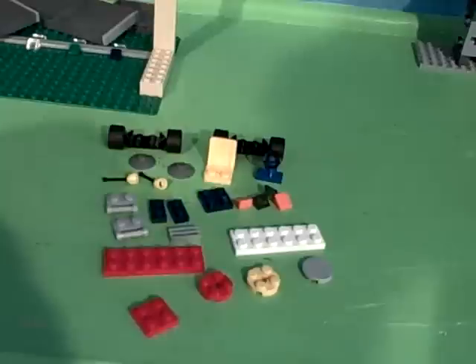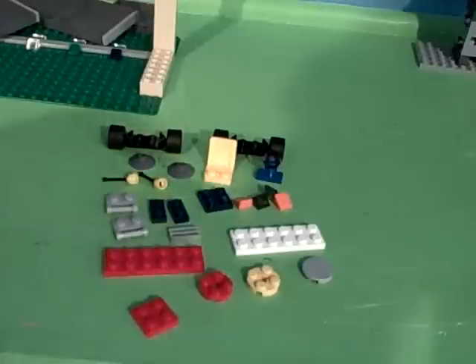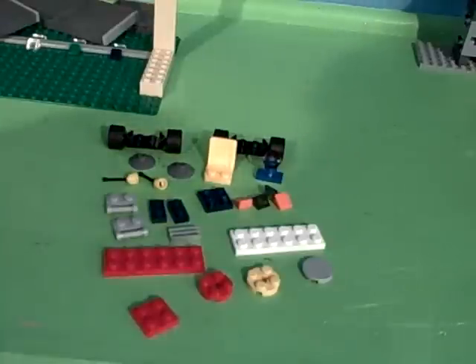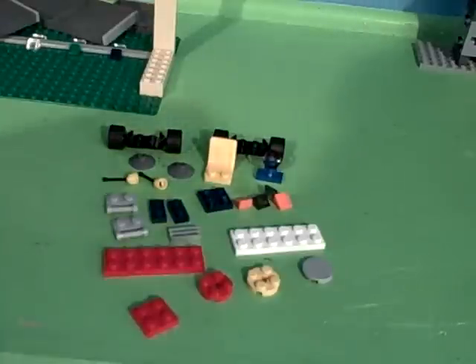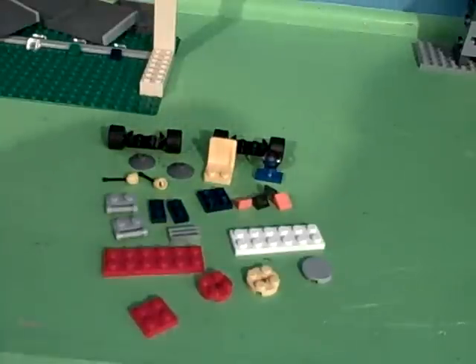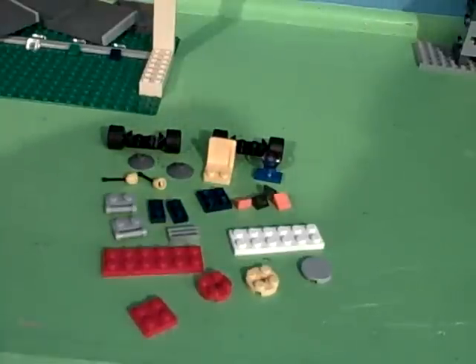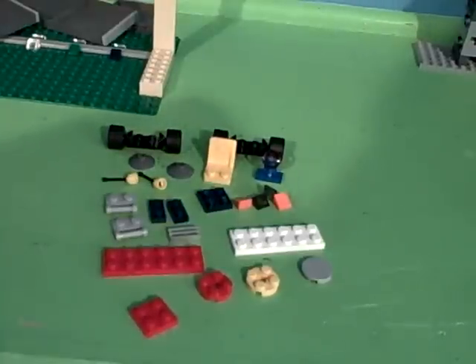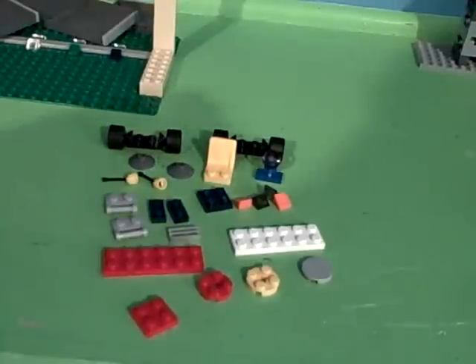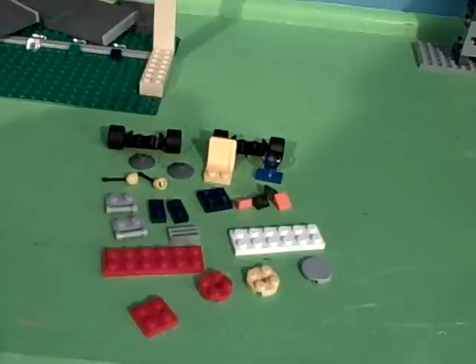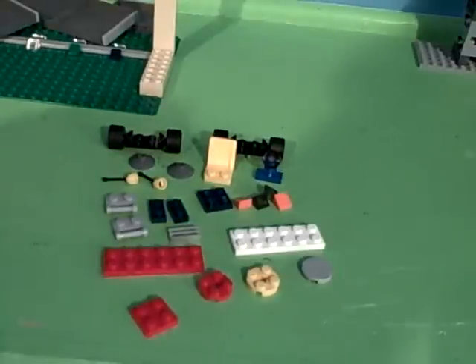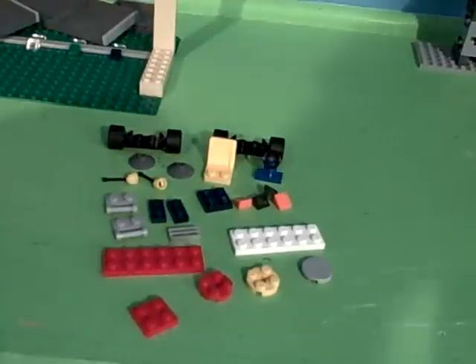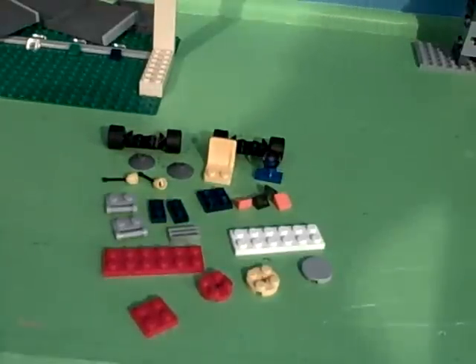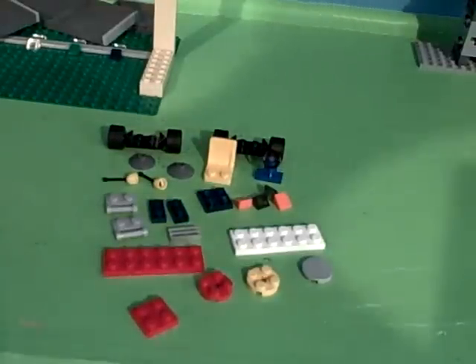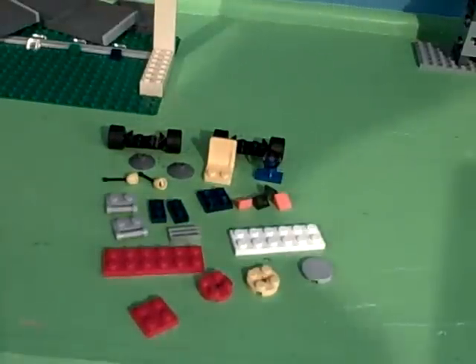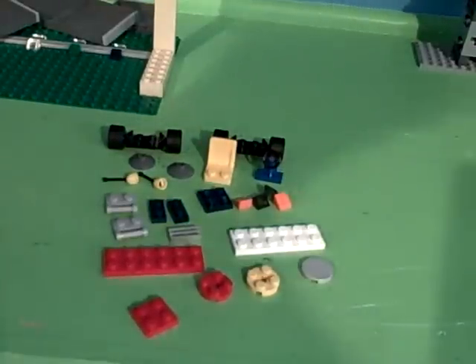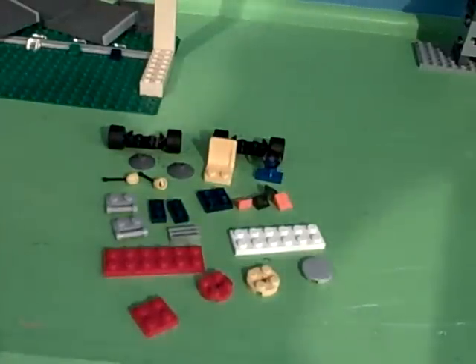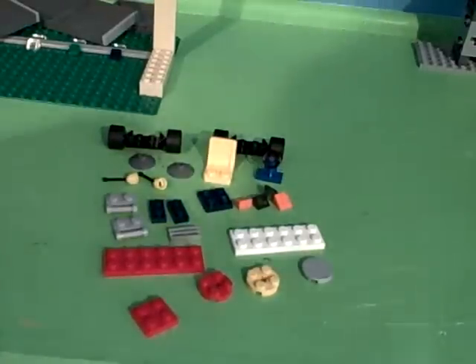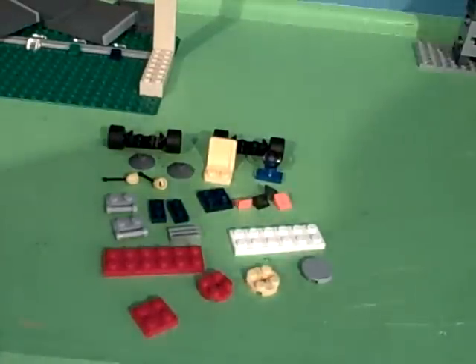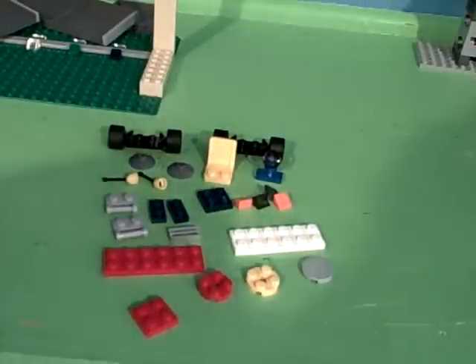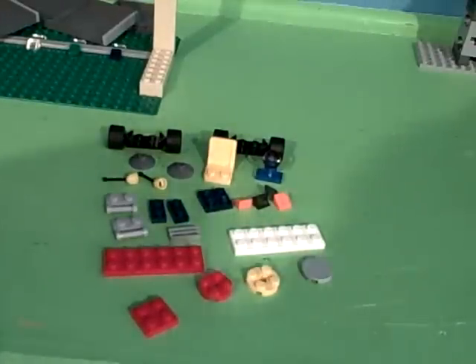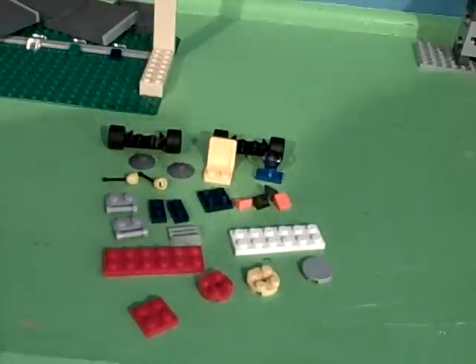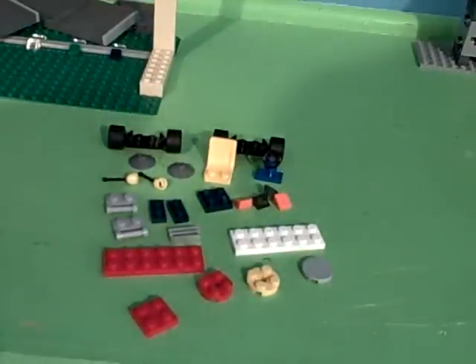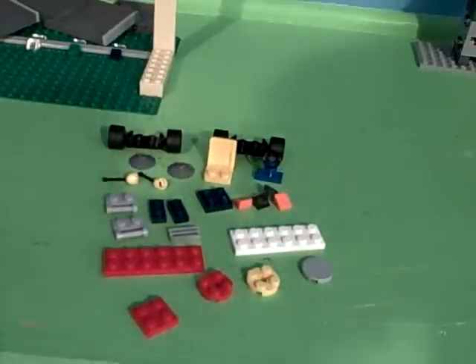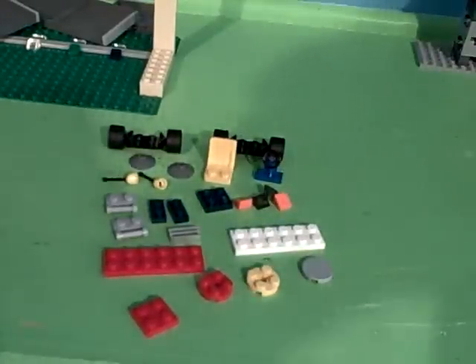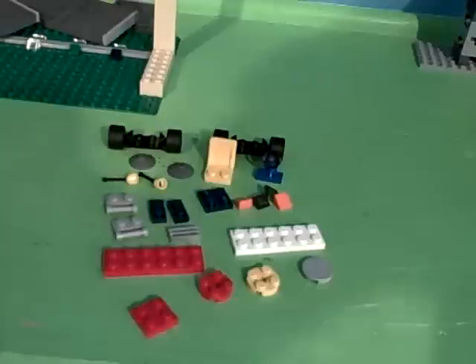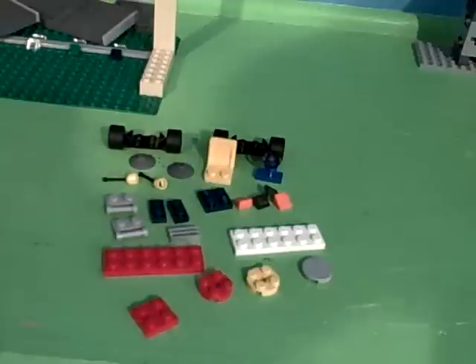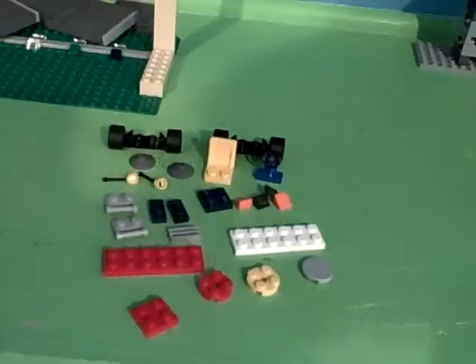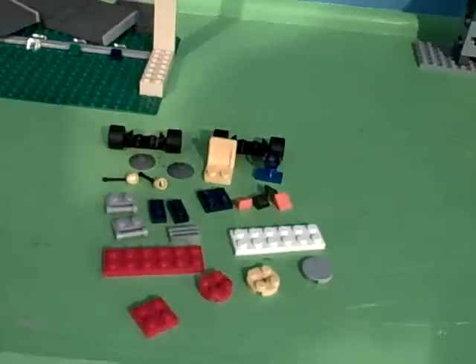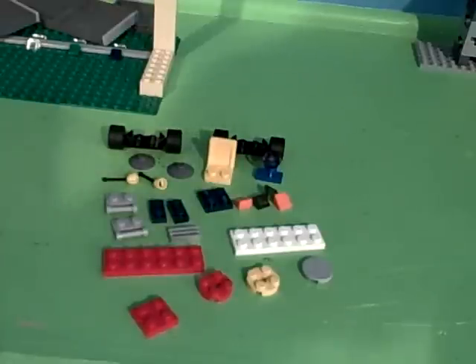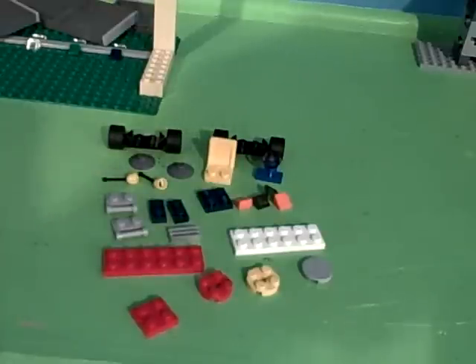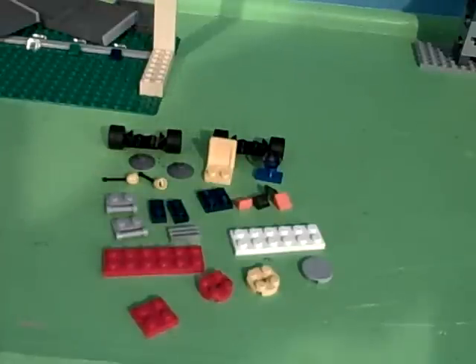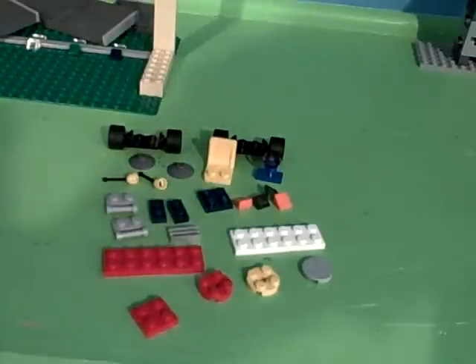Hey, this is Brickman619 coming at you with my LEGO City lawnmower how-to.